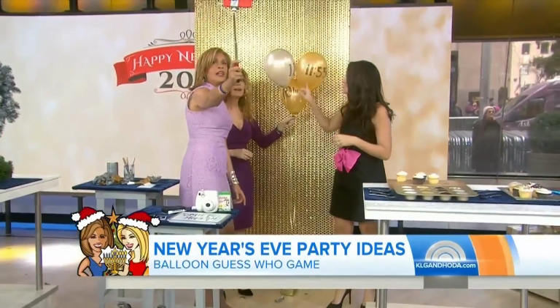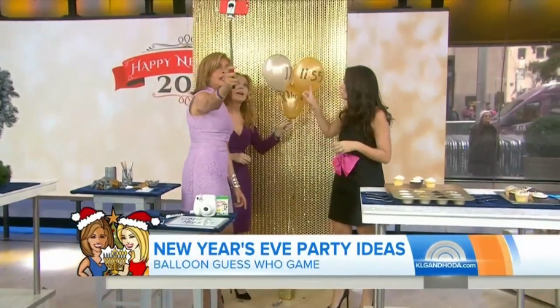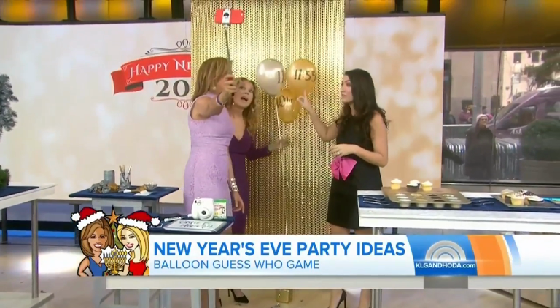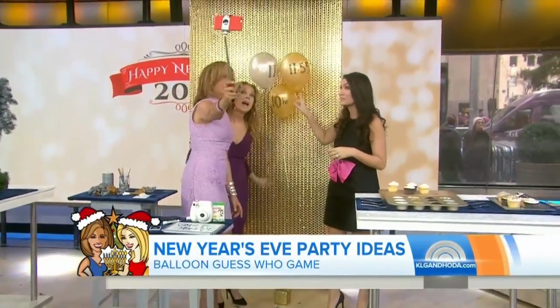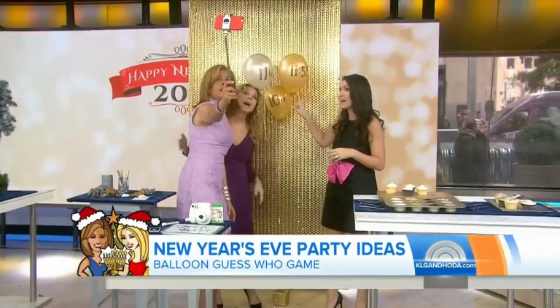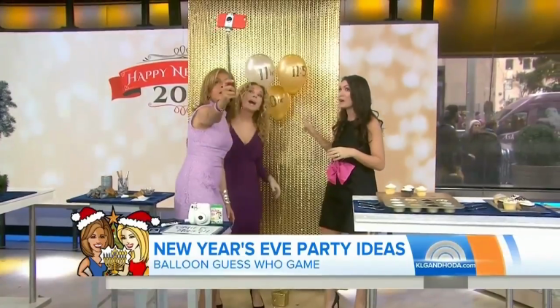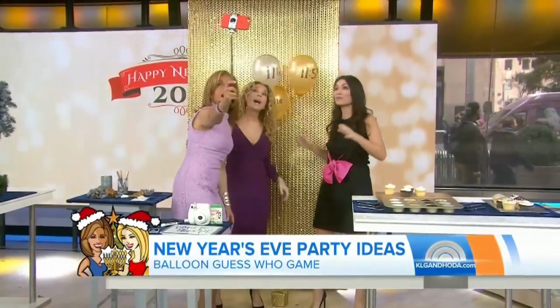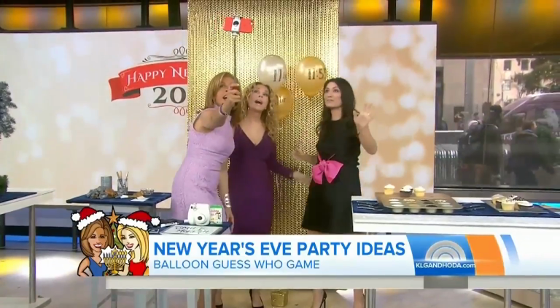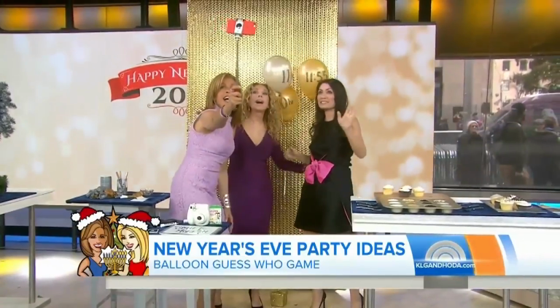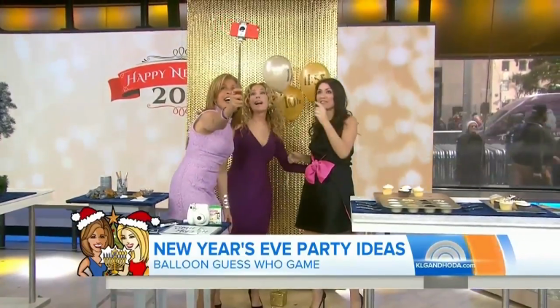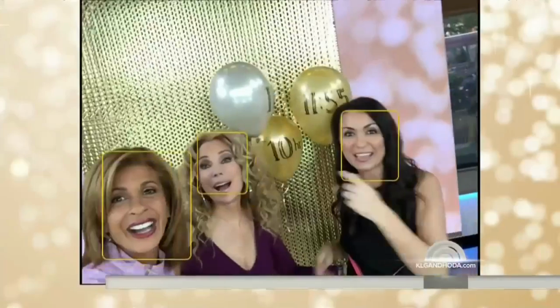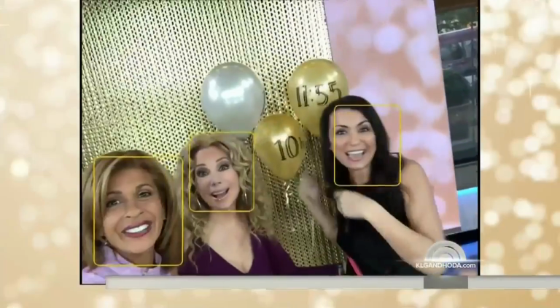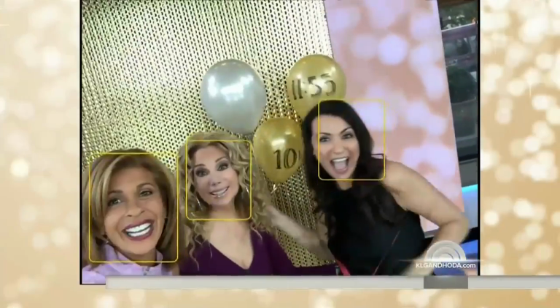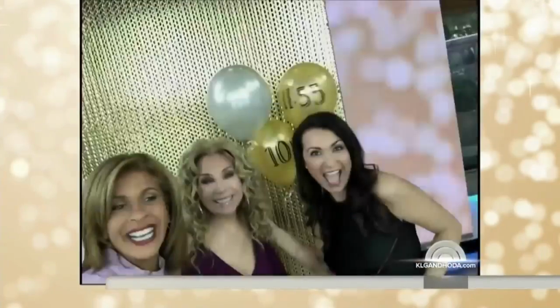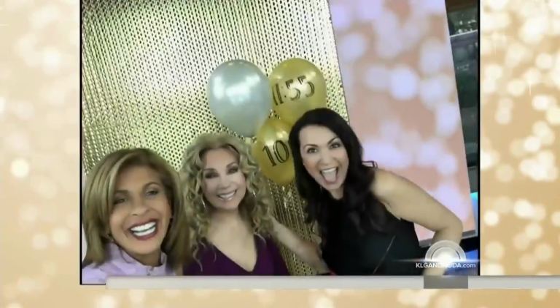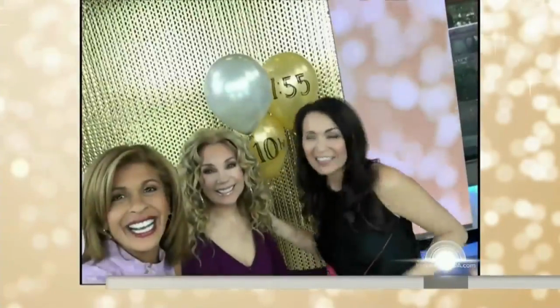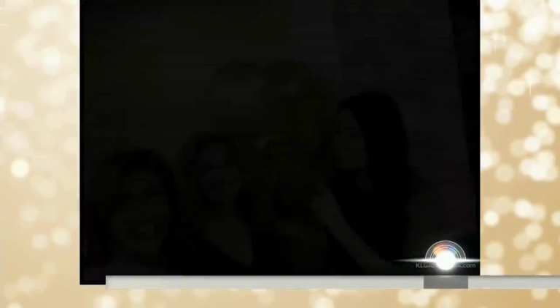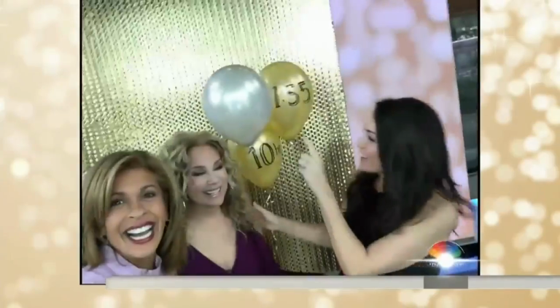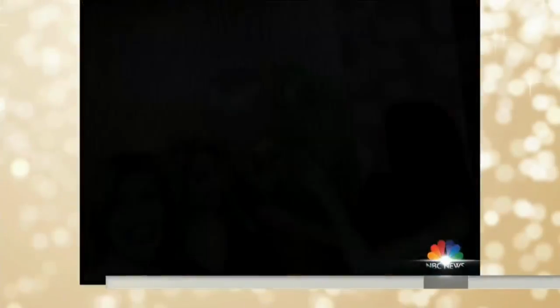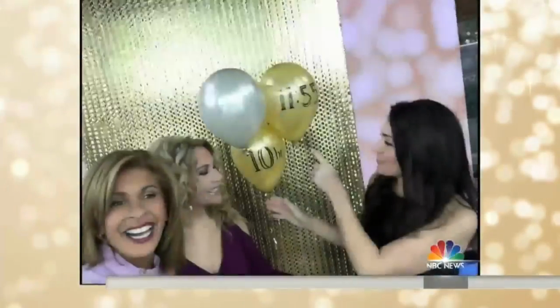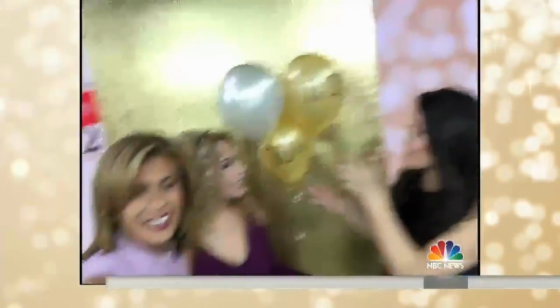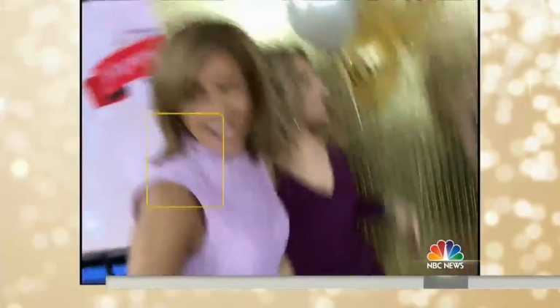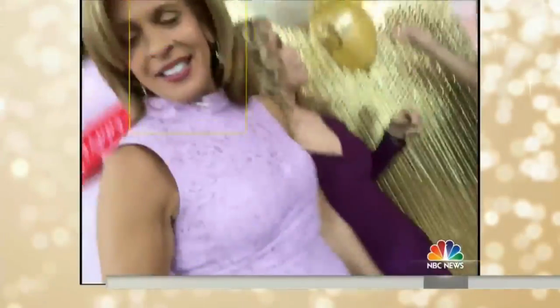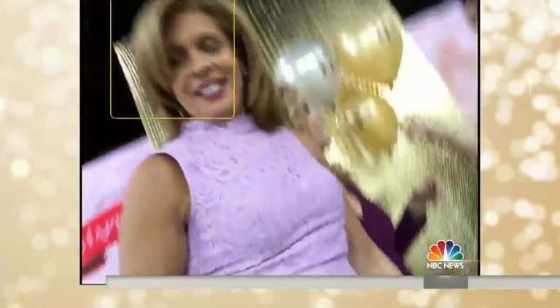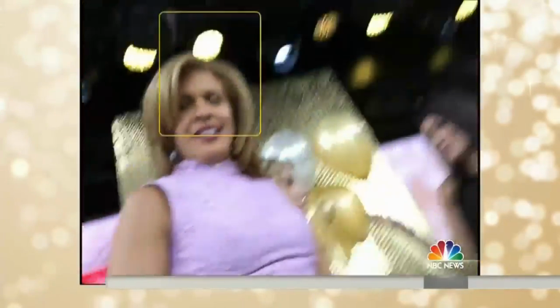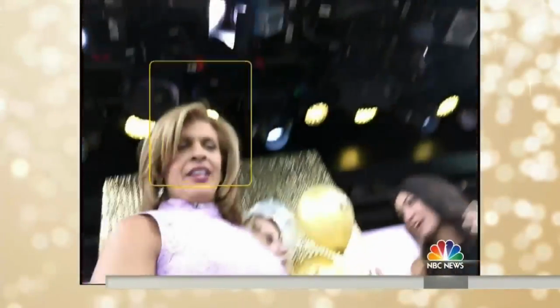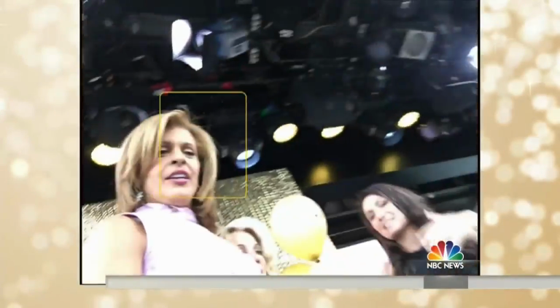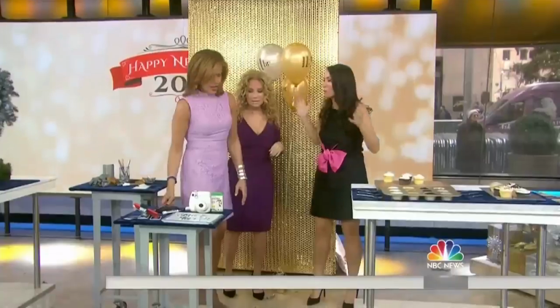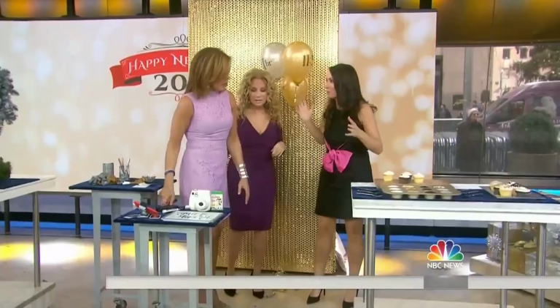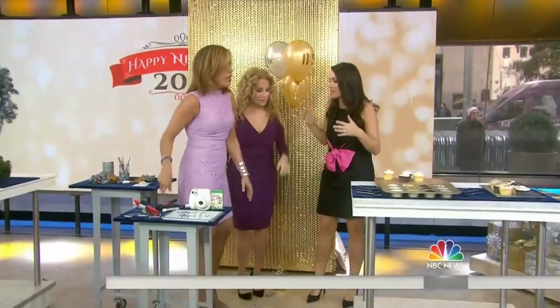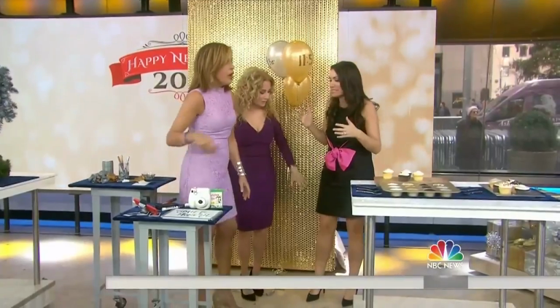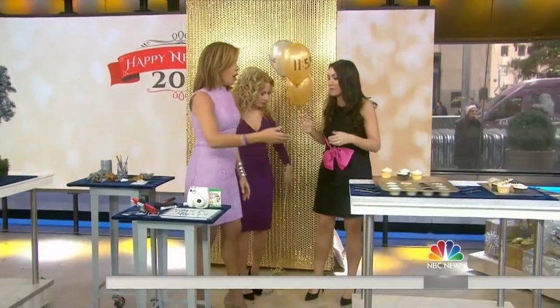If you do one at 11:55, then you're reminding your guests — the pop will remind them it's almost time for the New Year's countdown.